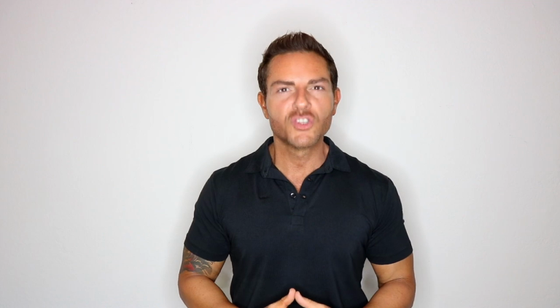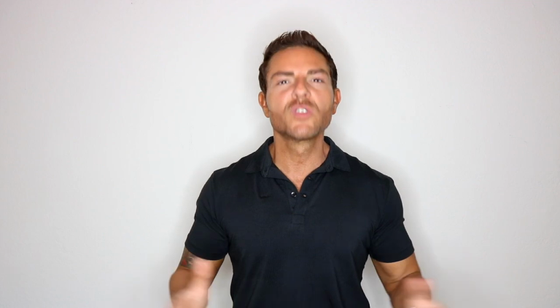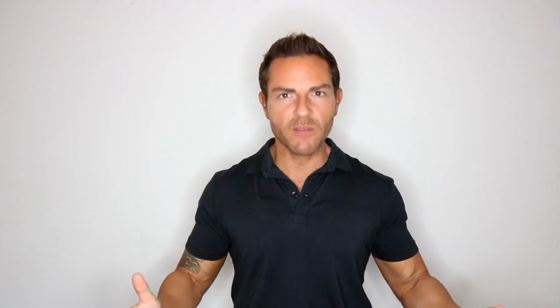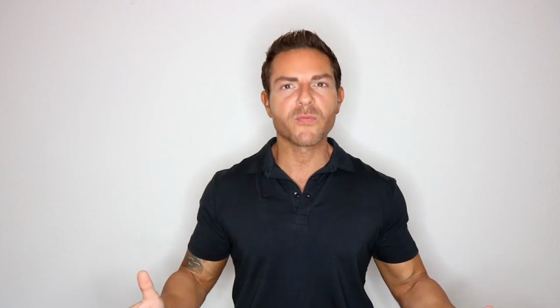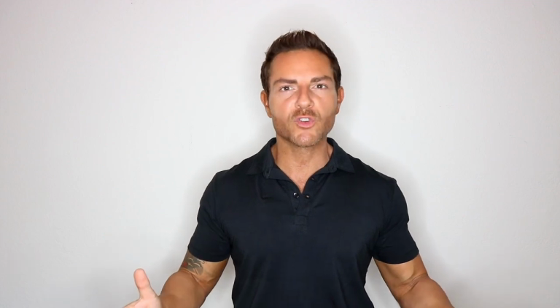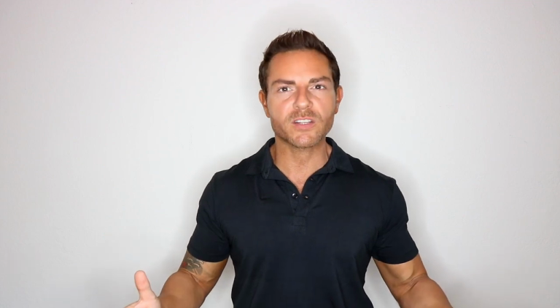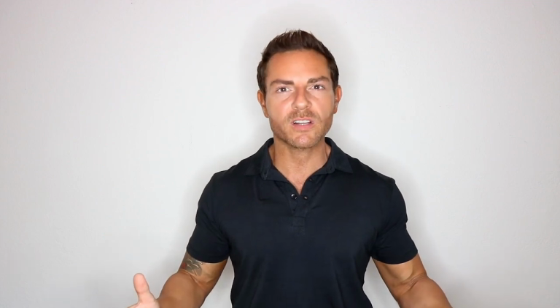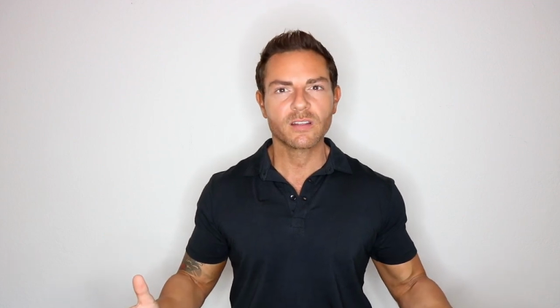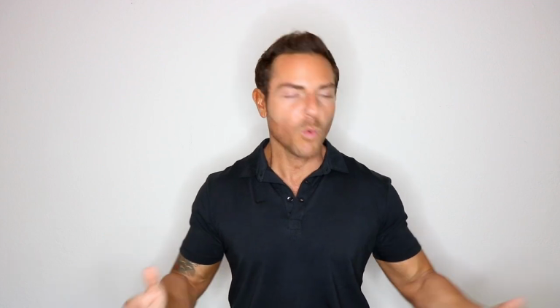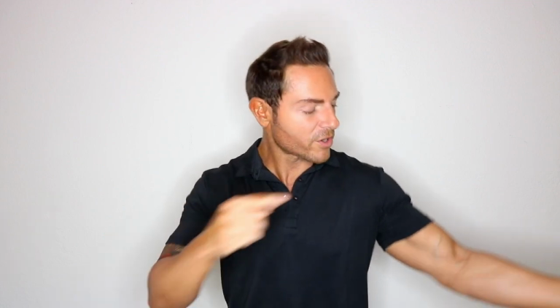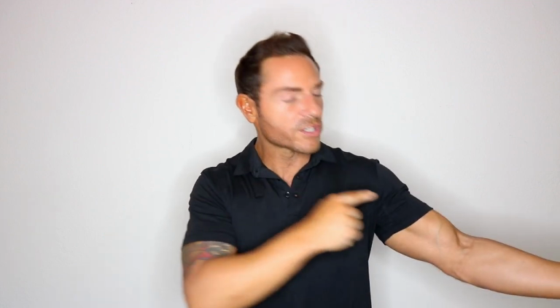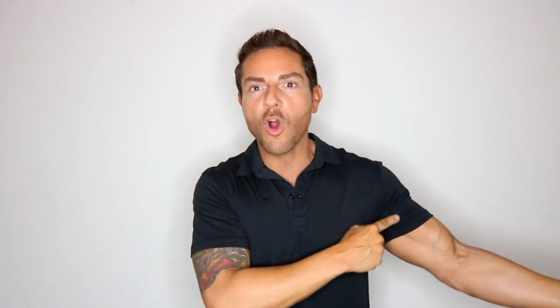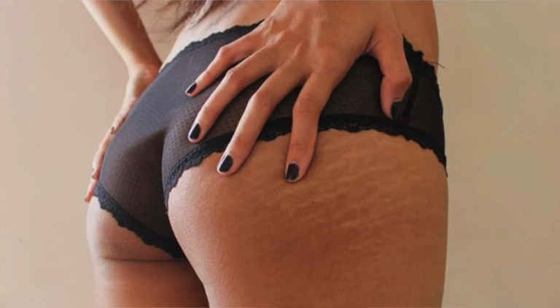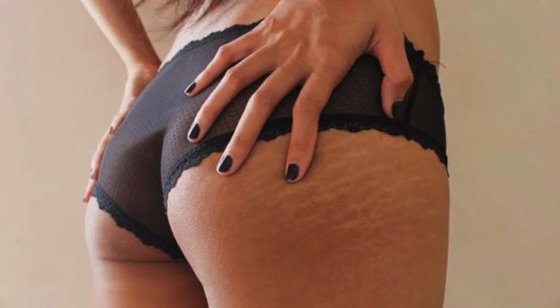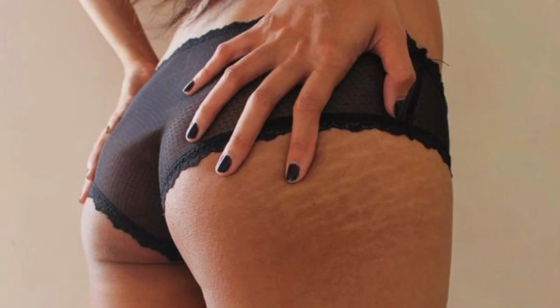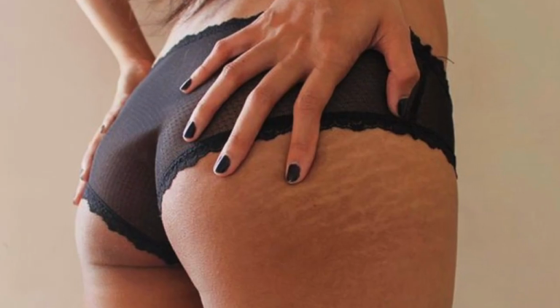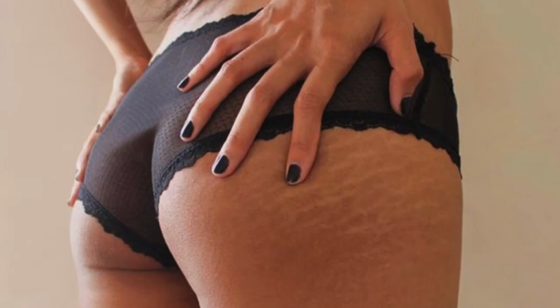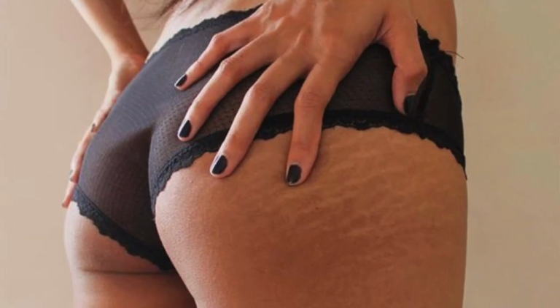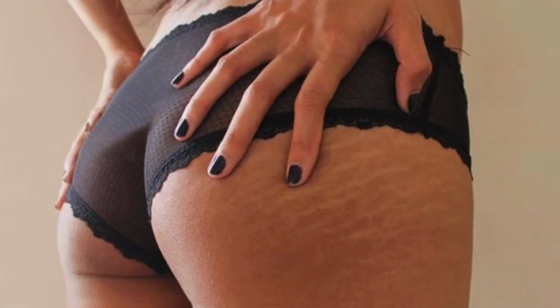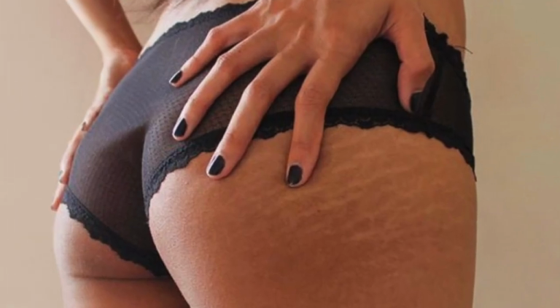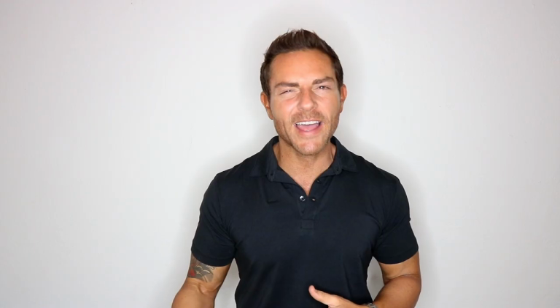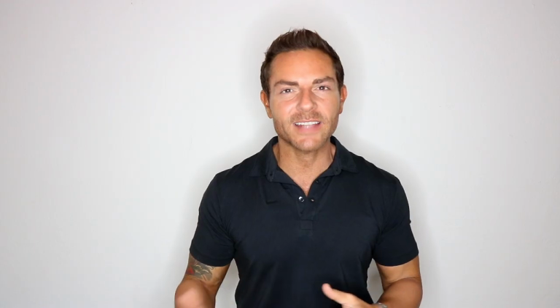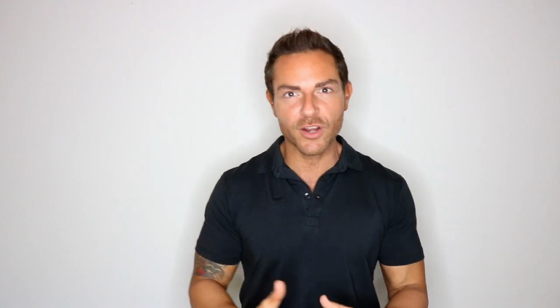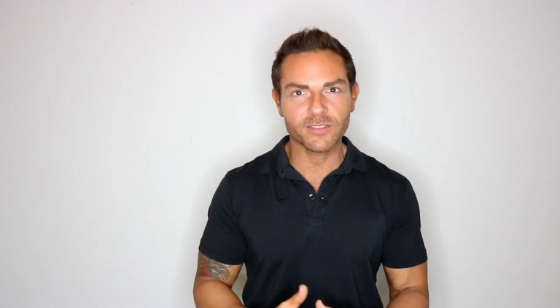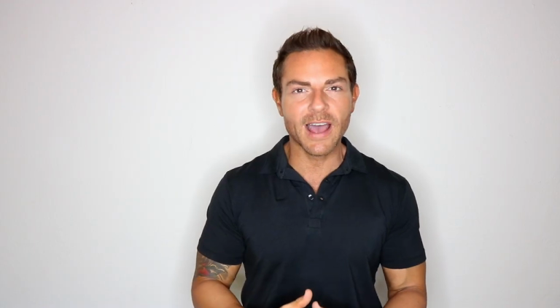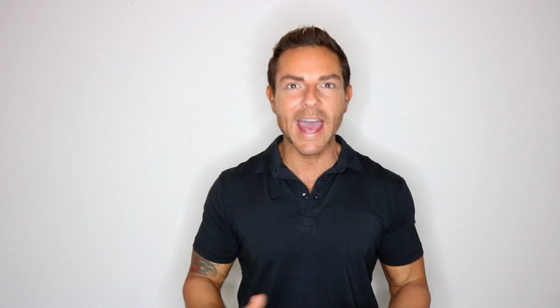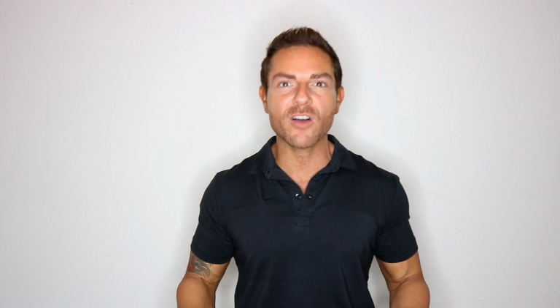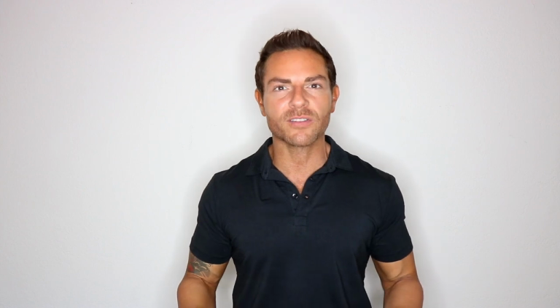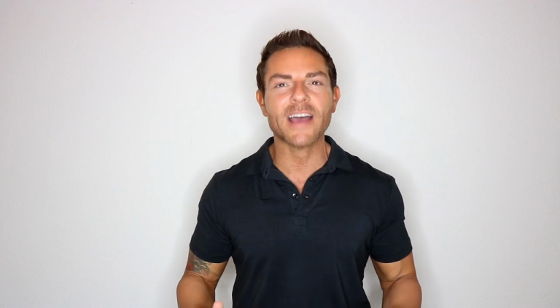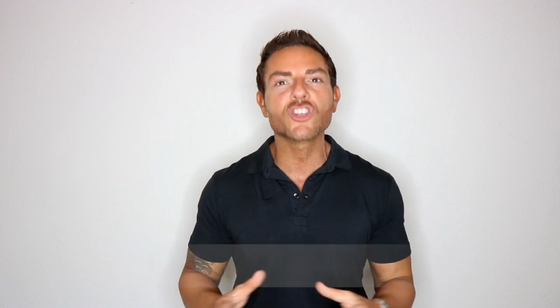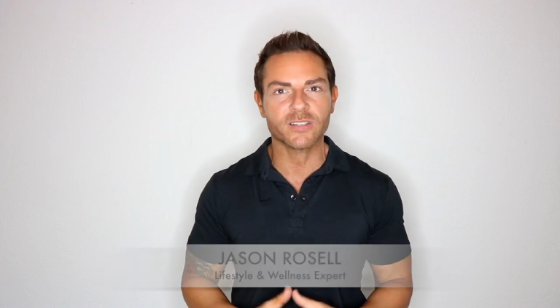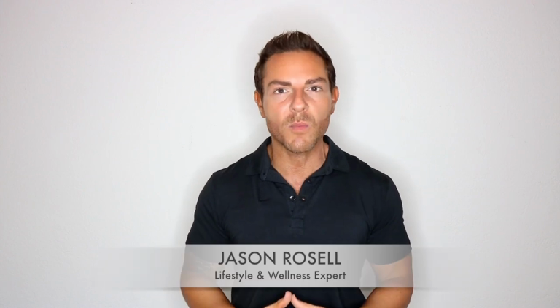Do you suffer from stretch marks, whether it's in your arms, your butt, your legs, inner thighs, outer thighs, your stomach?